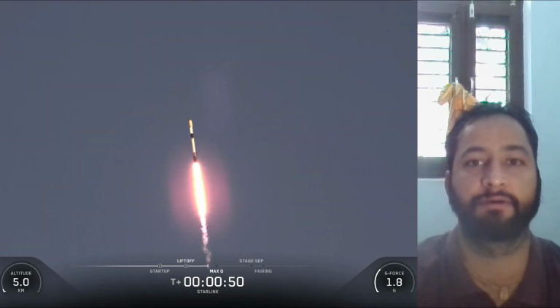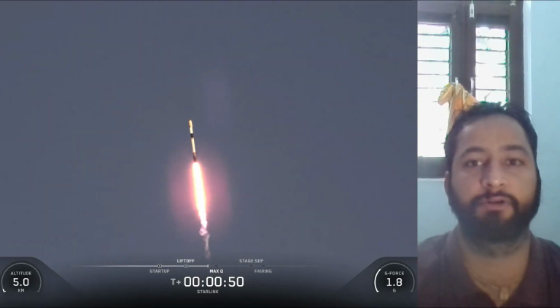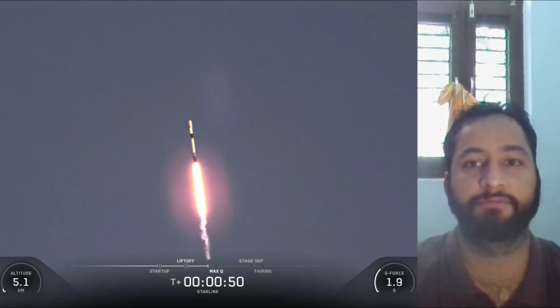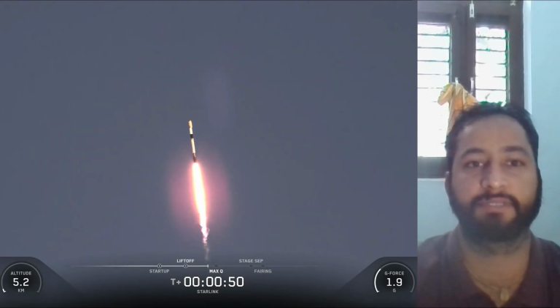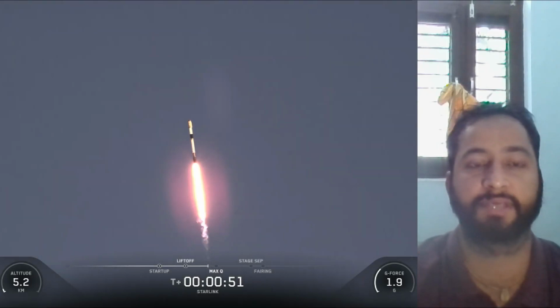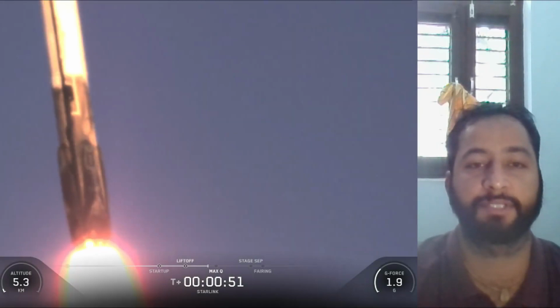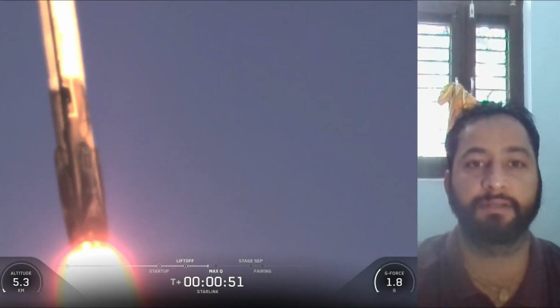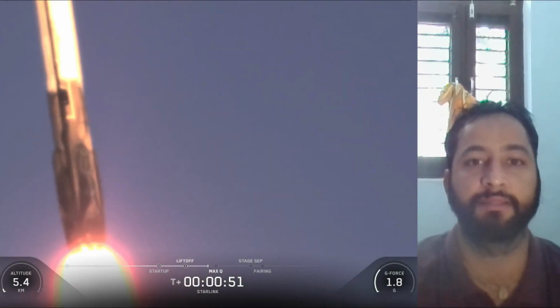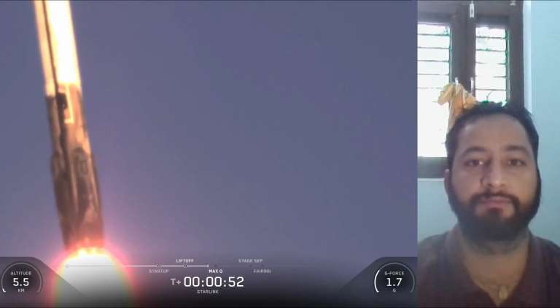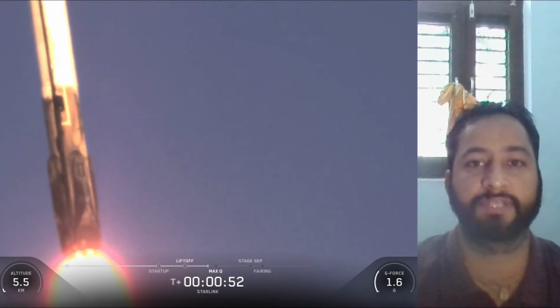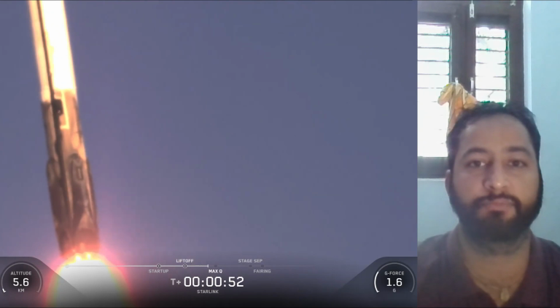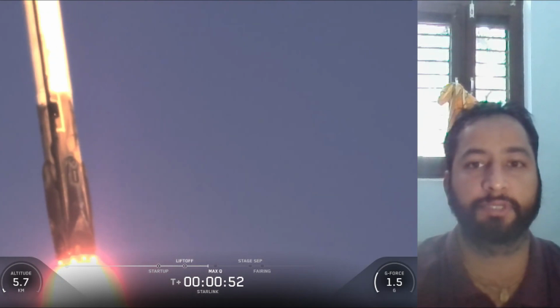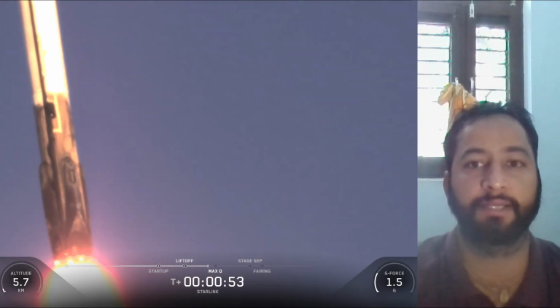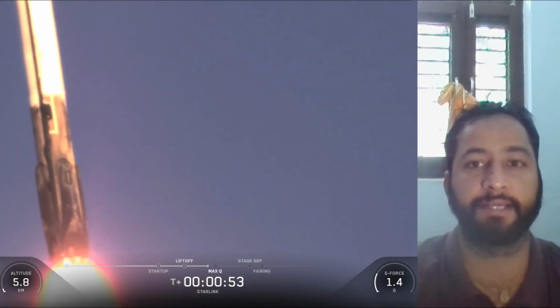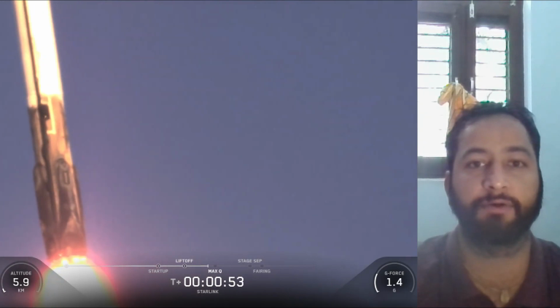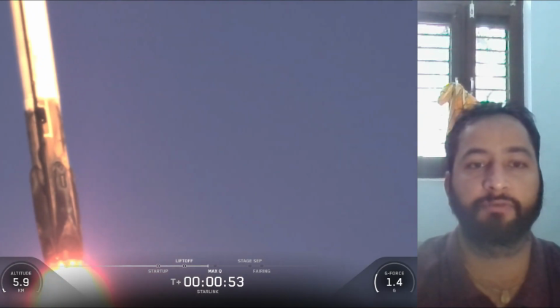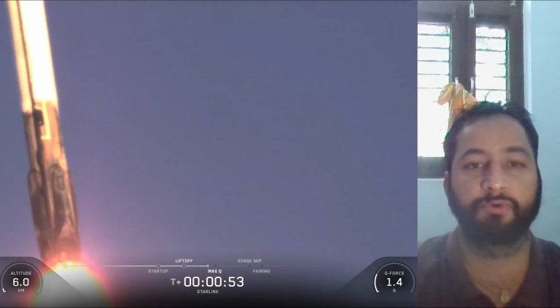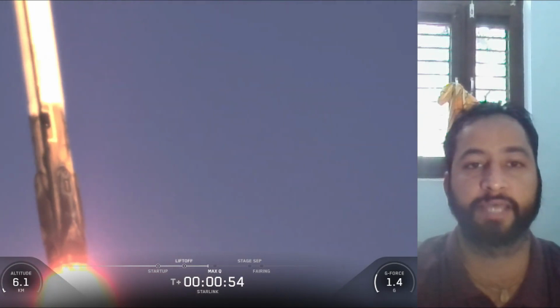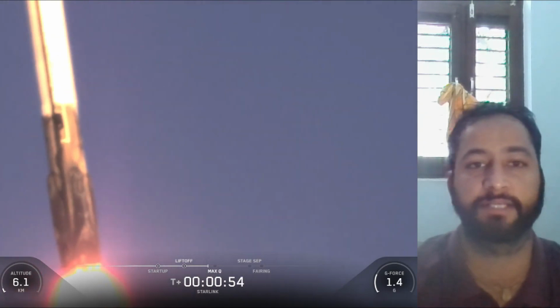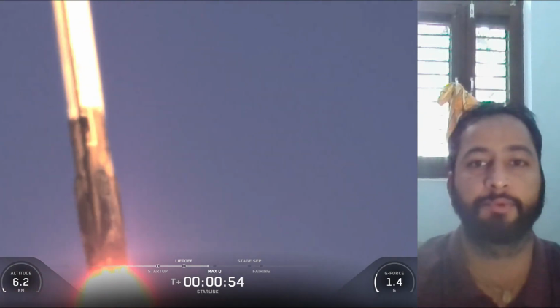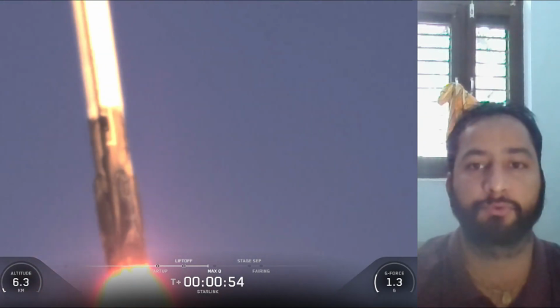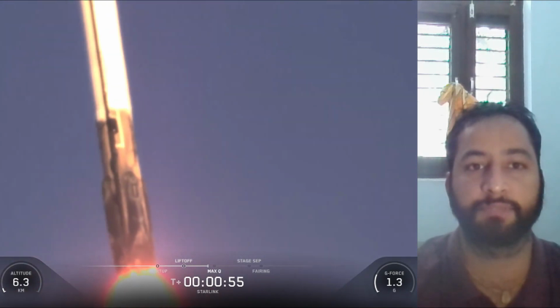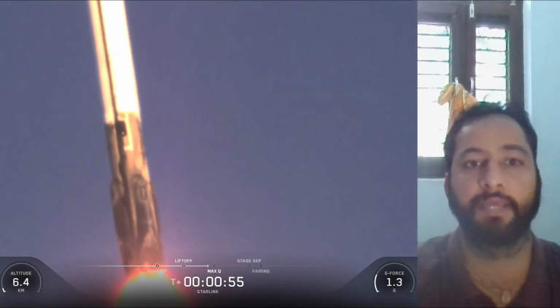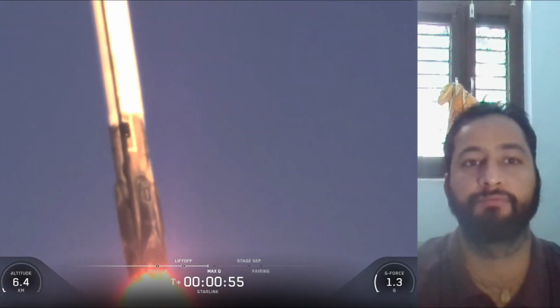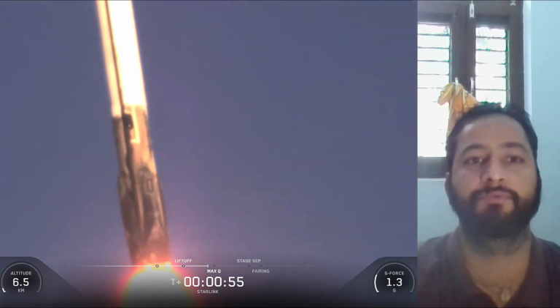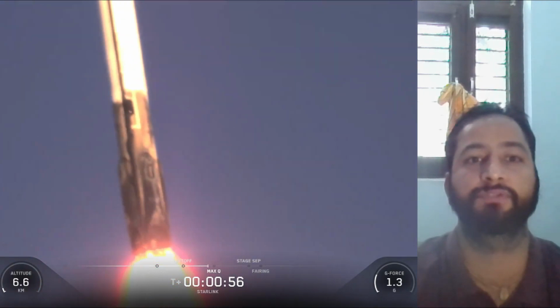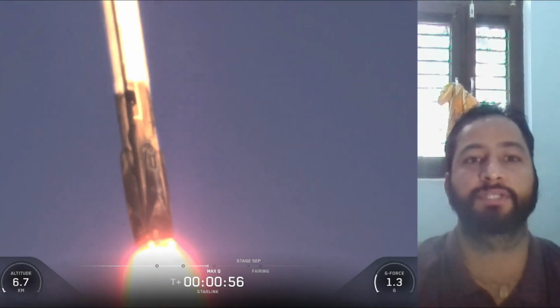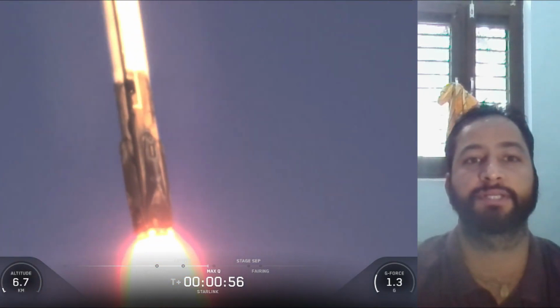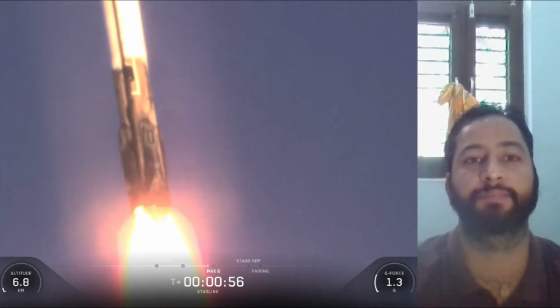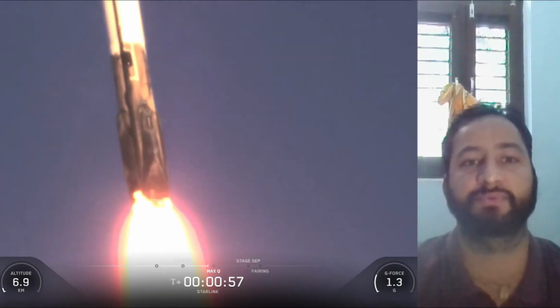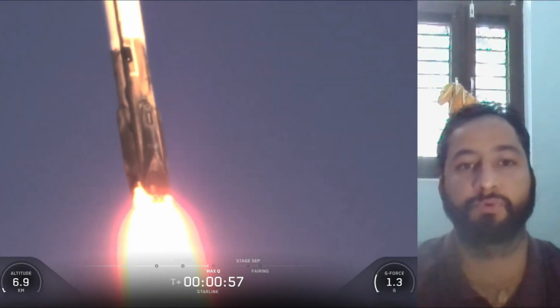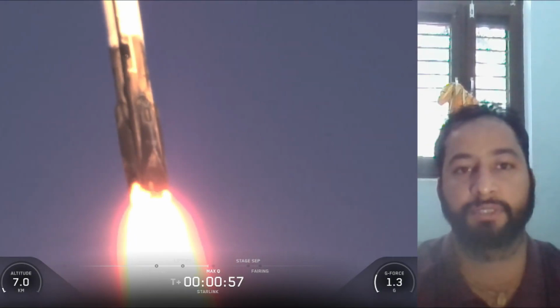Following first stage separation, the first stage booster landed on the Of Course I Still Love You drone ship, which was stationed in the Pacific Ocean.